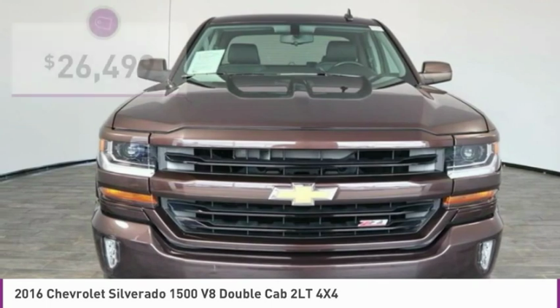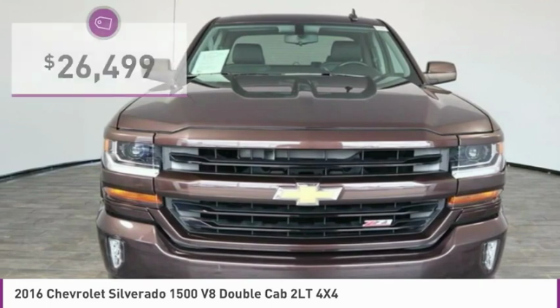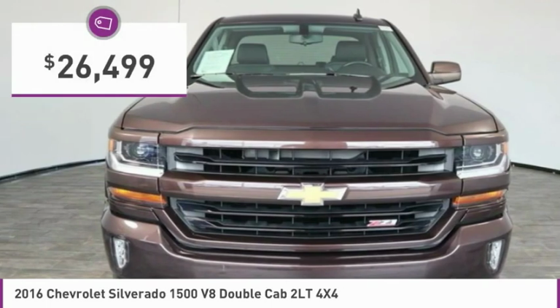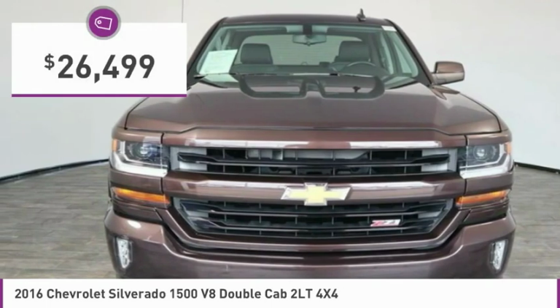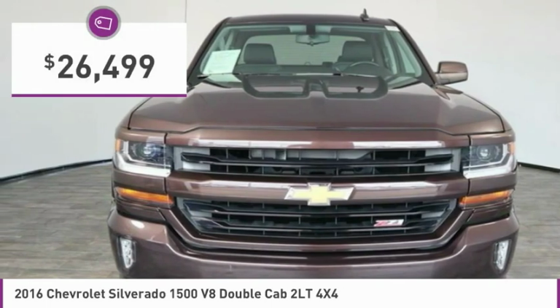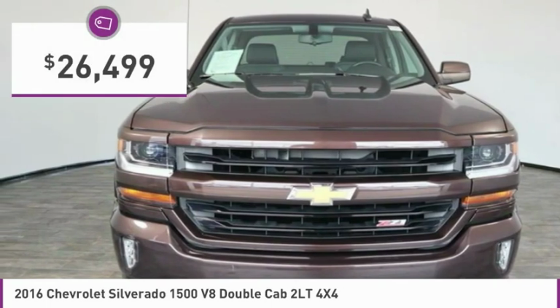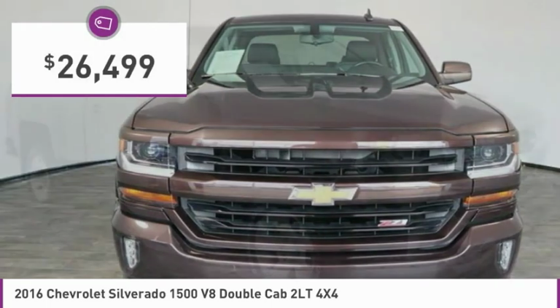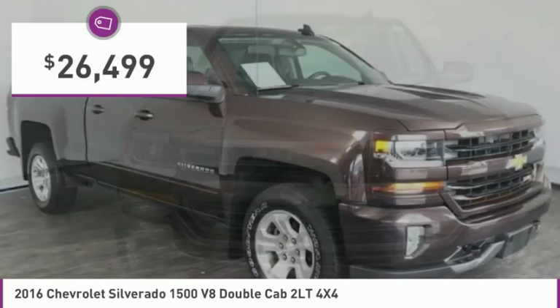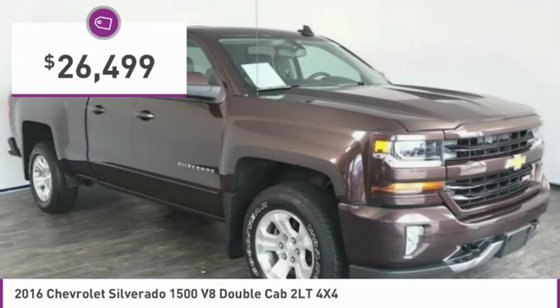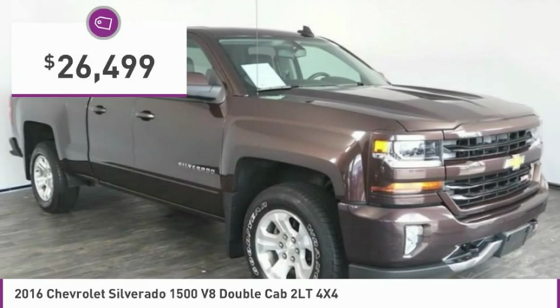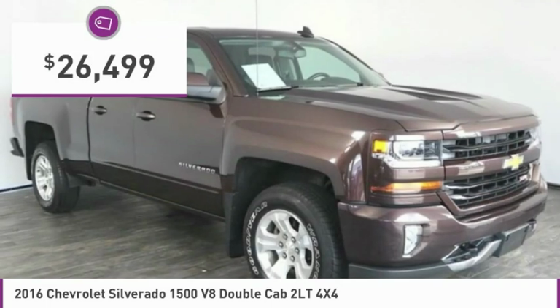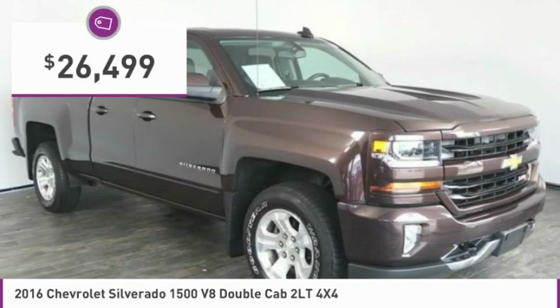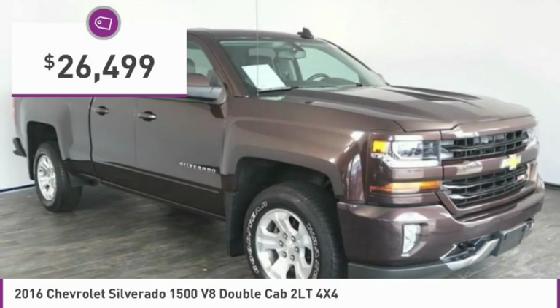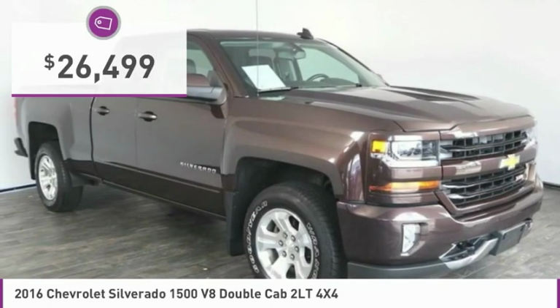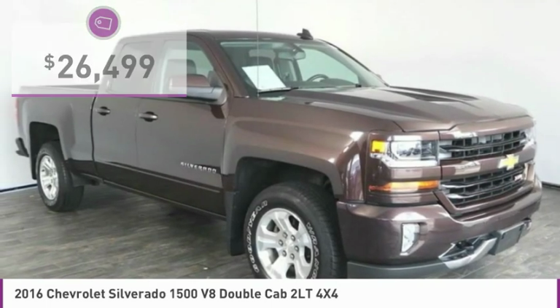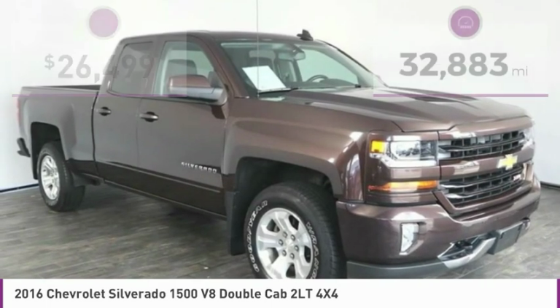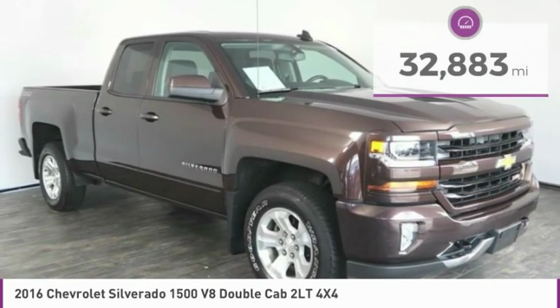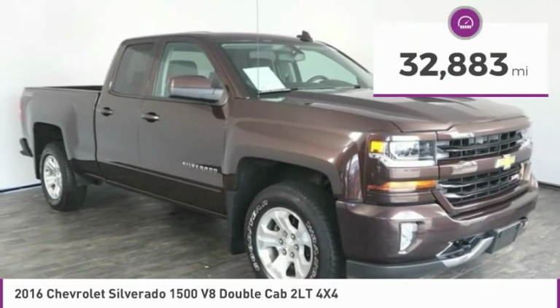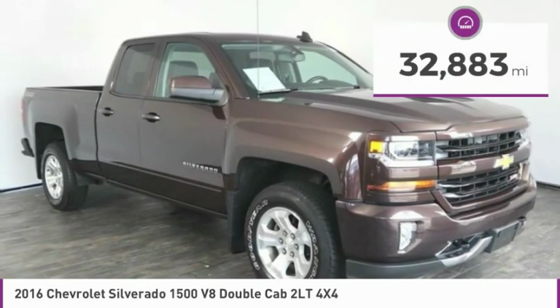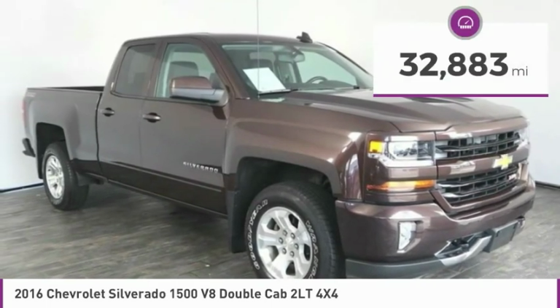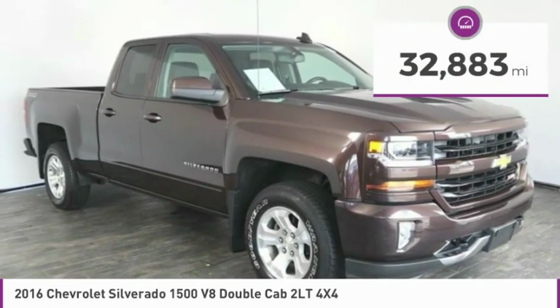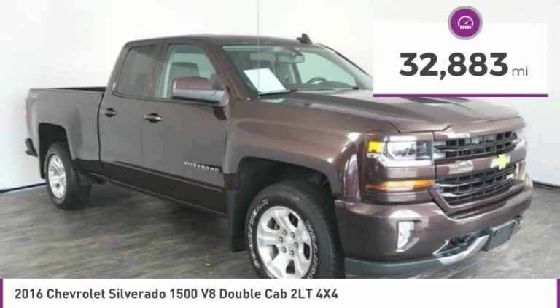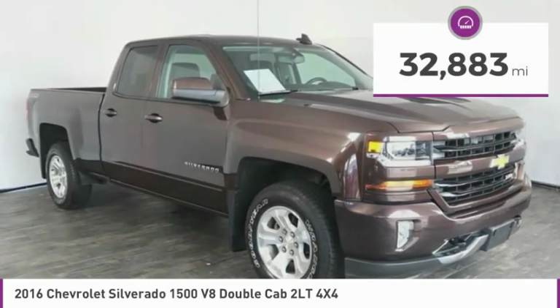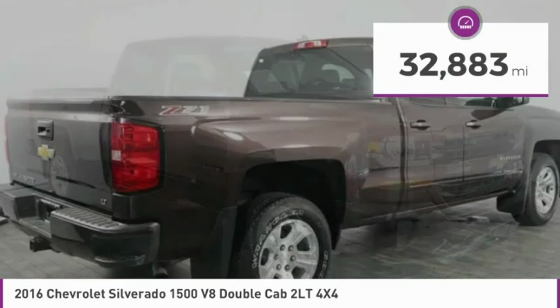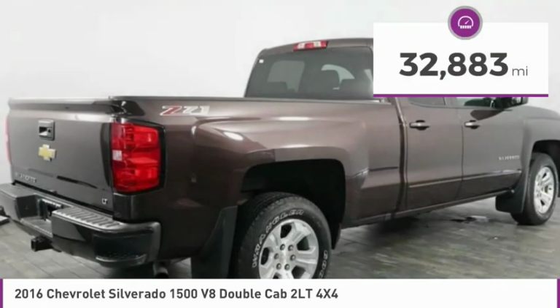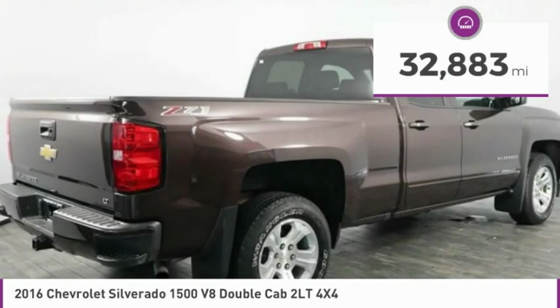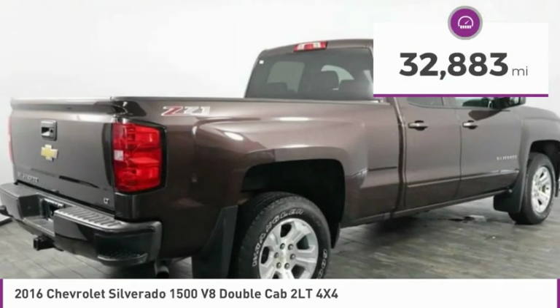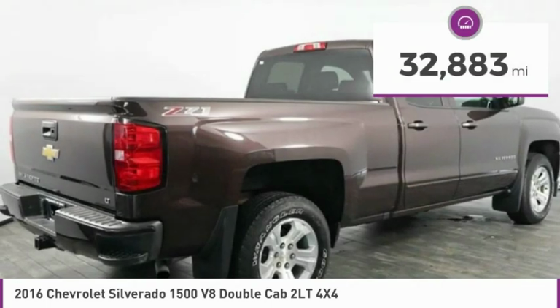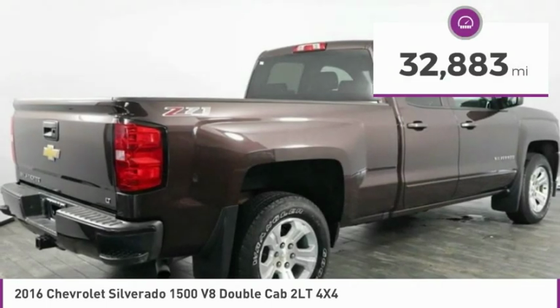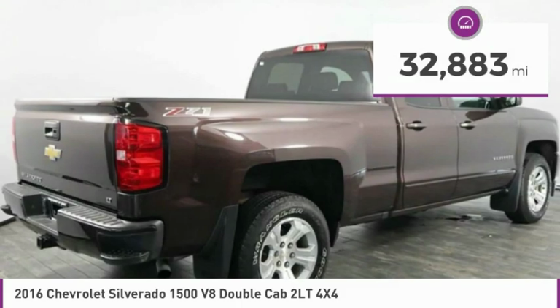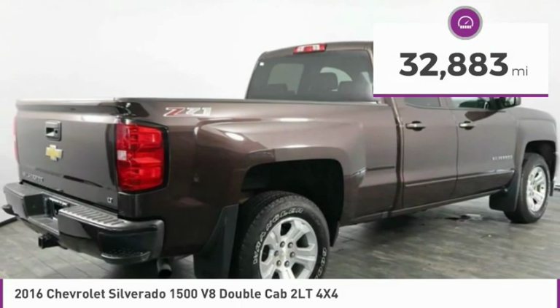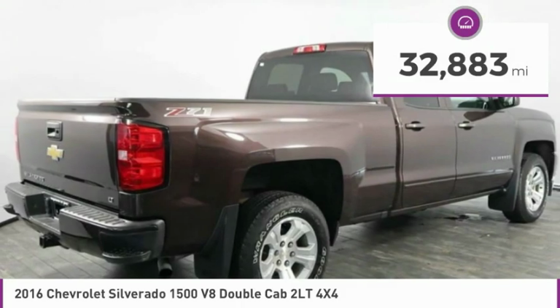It is priced below $30,000 and has less than 35,000 miles.